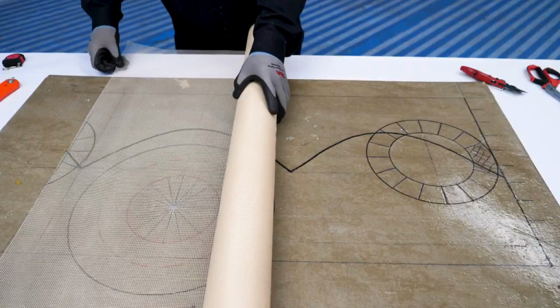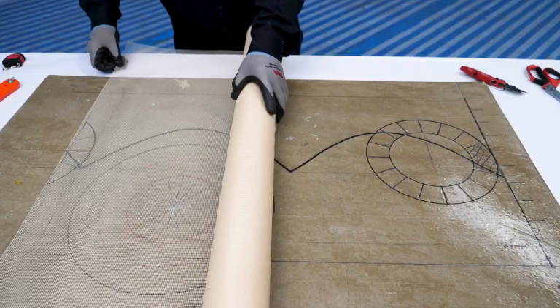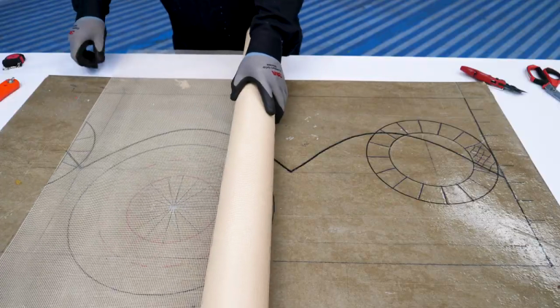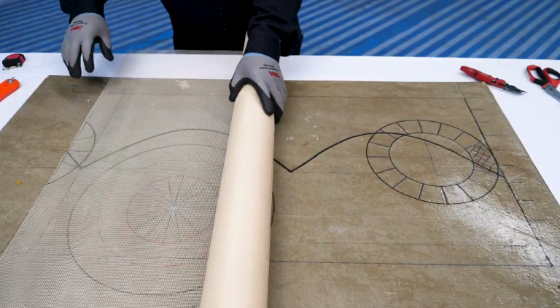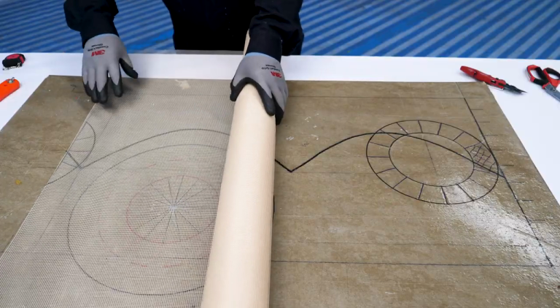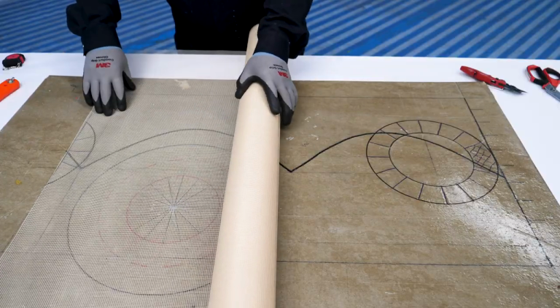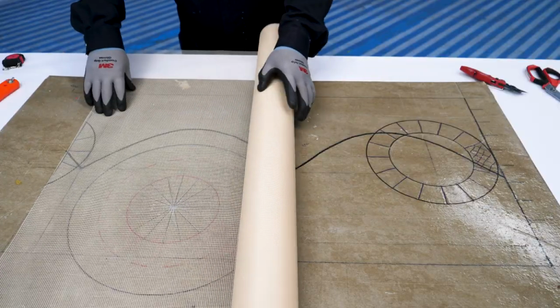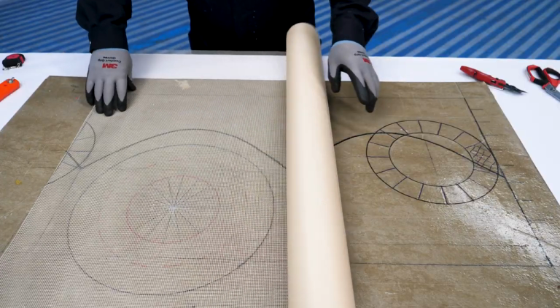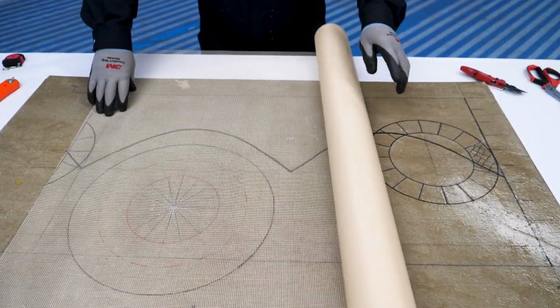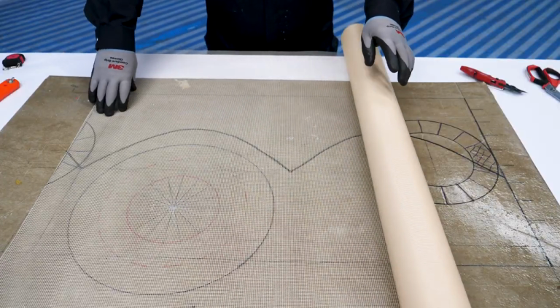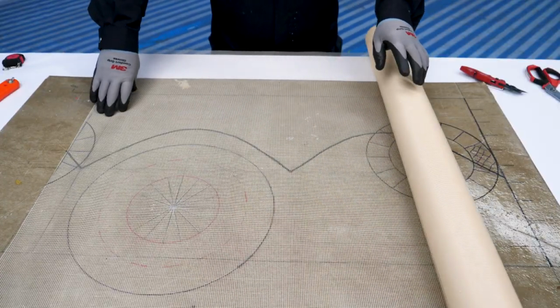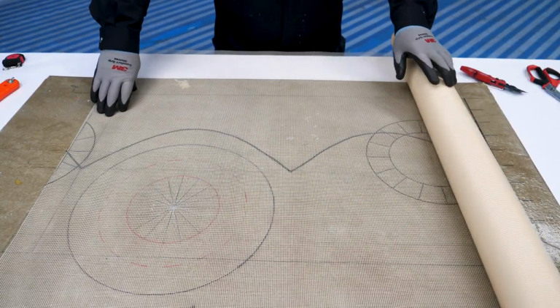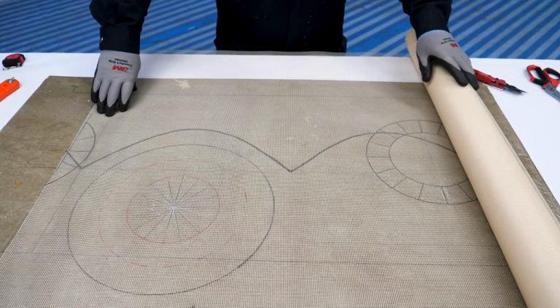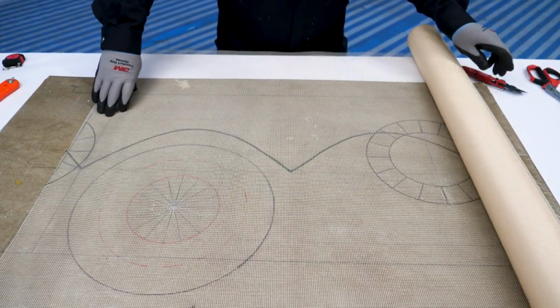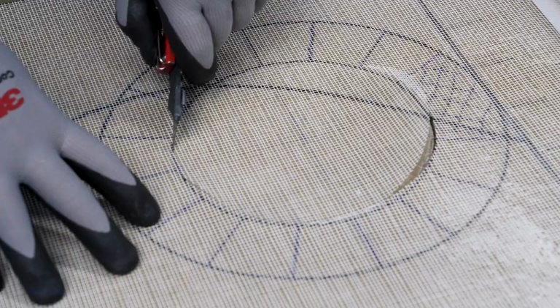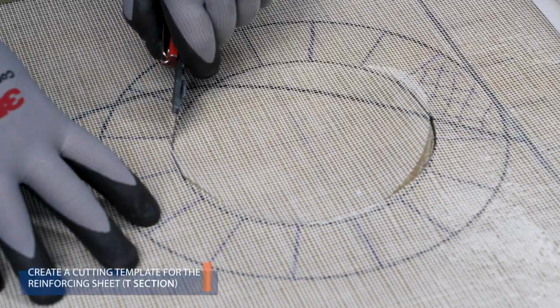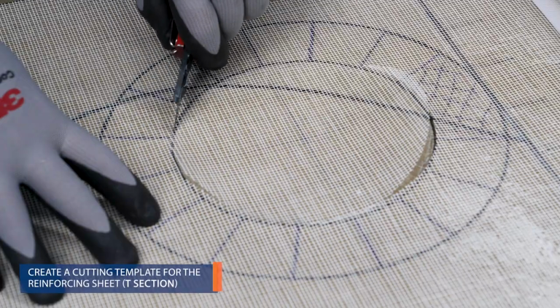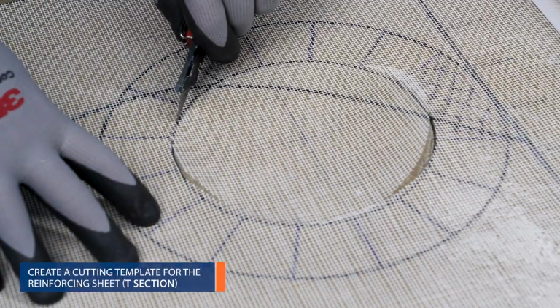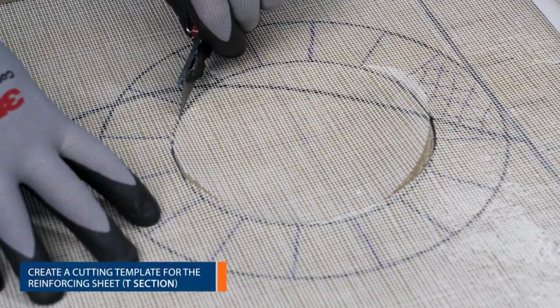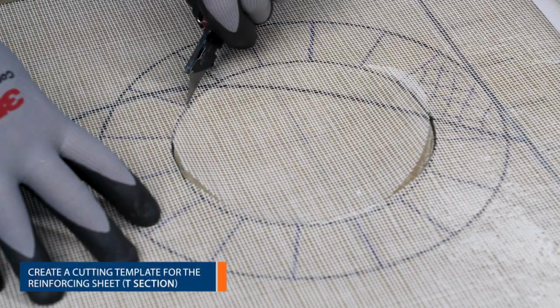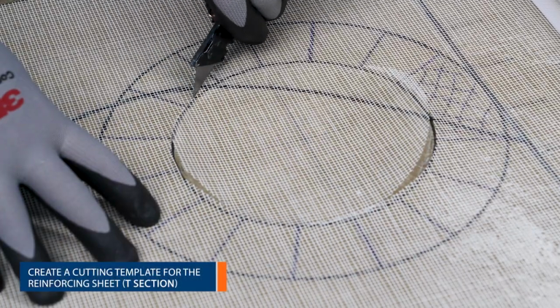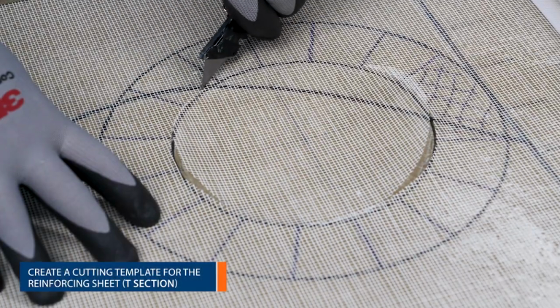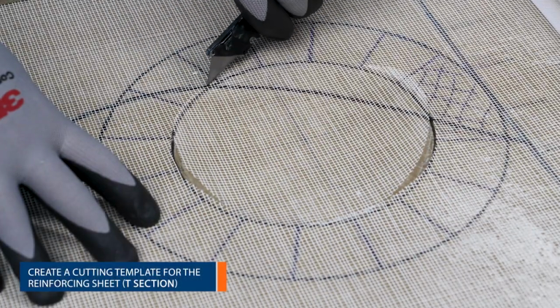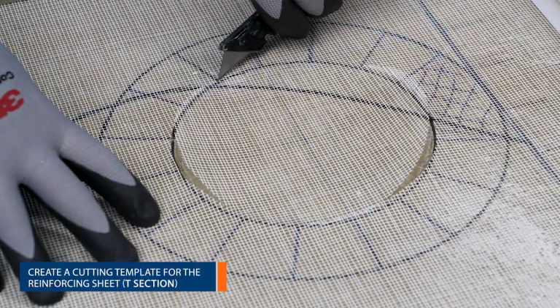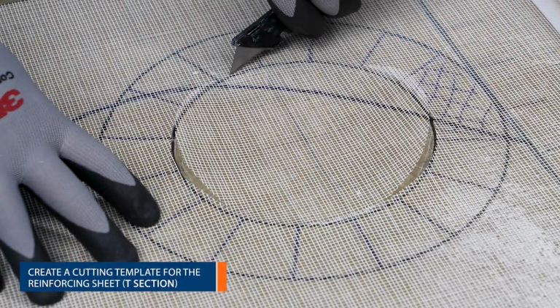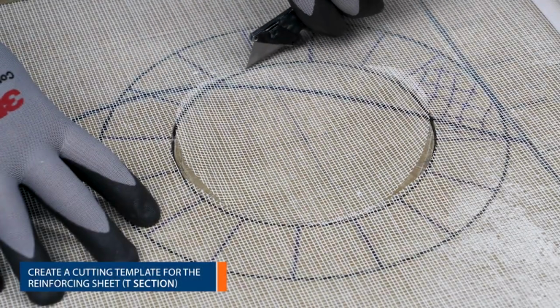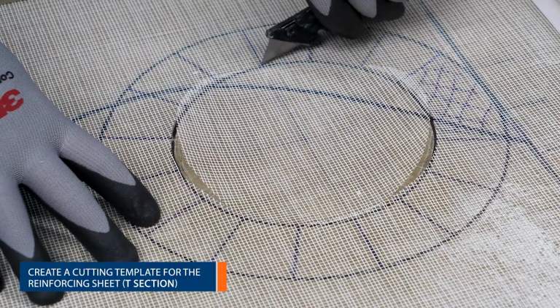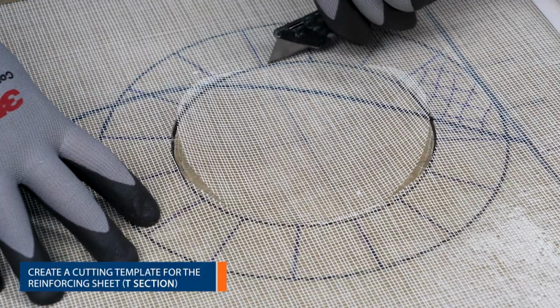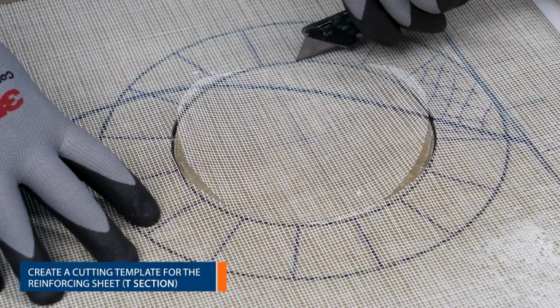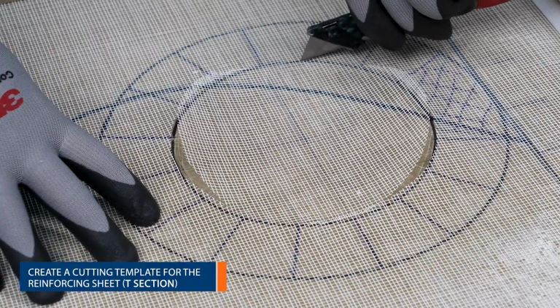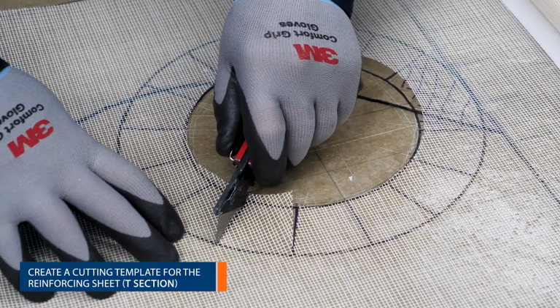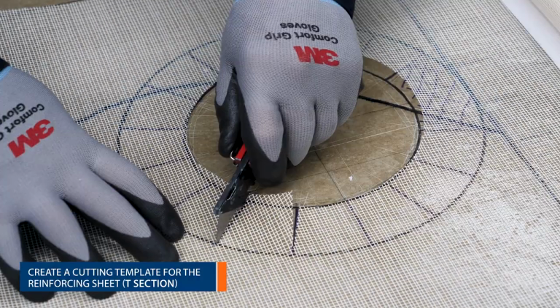Notice that the template might be different depending on the geometry of the structure to be protected.